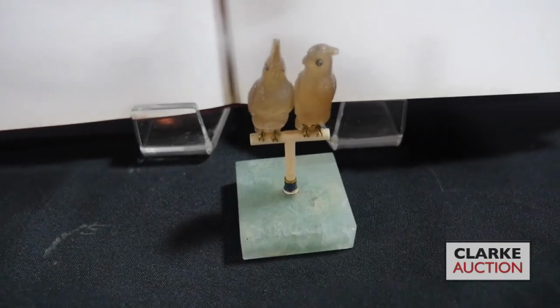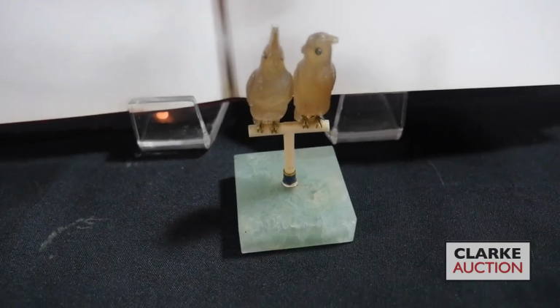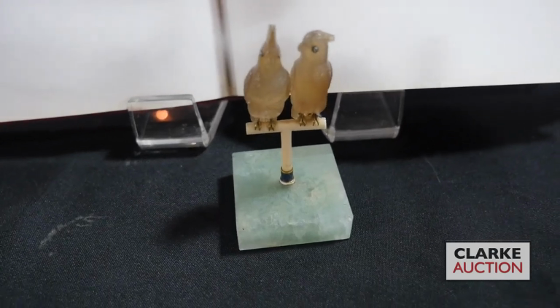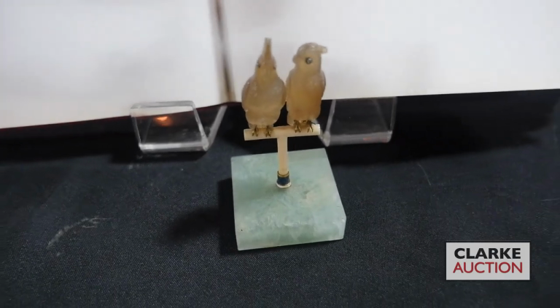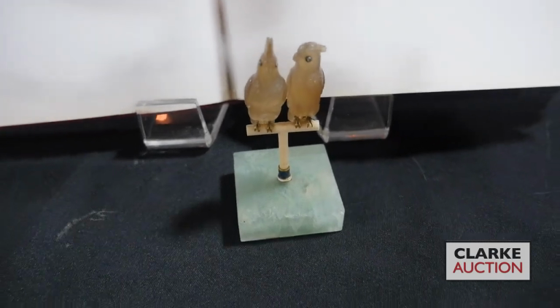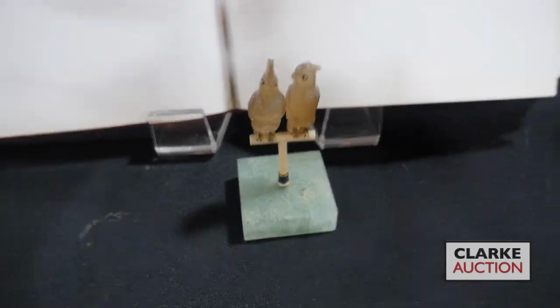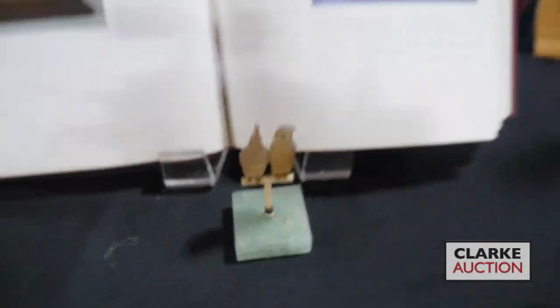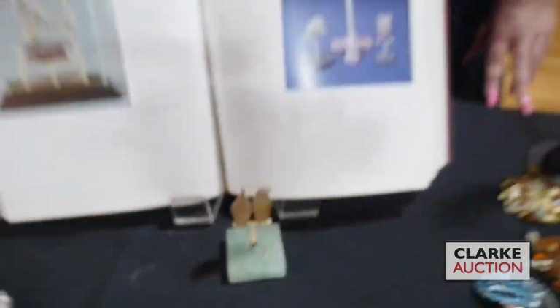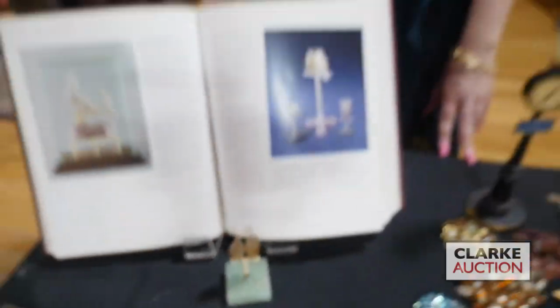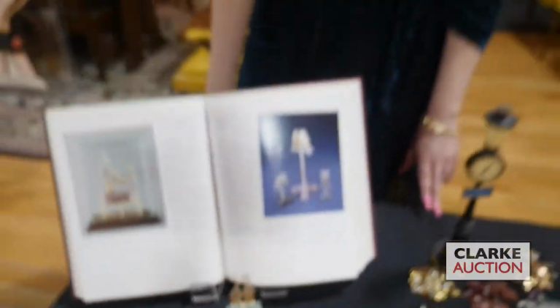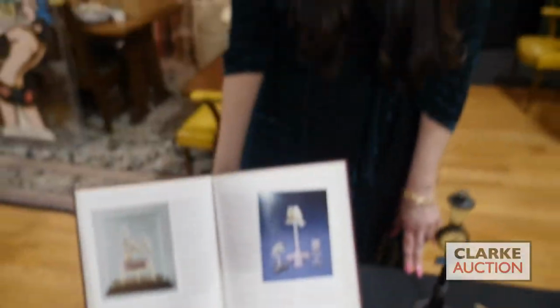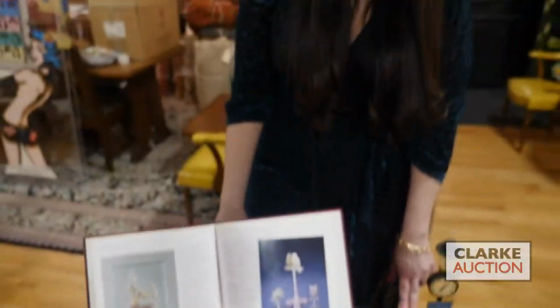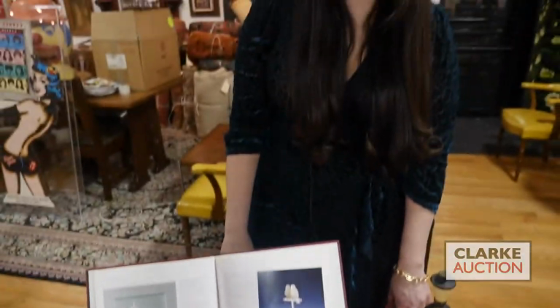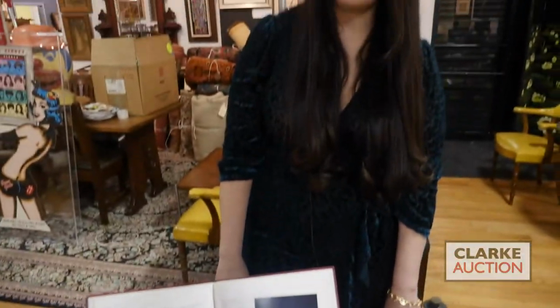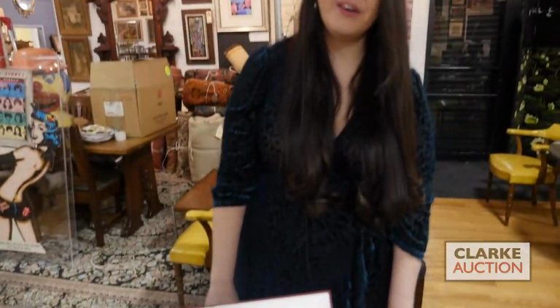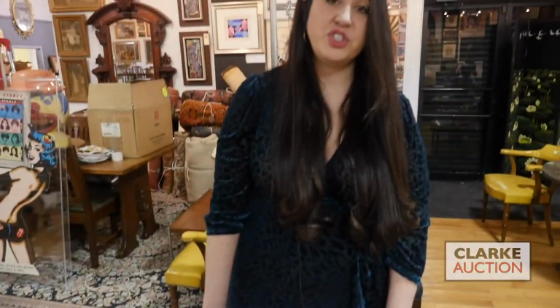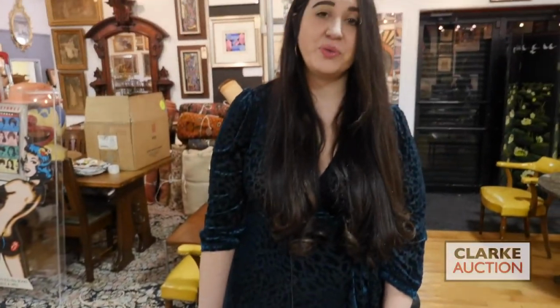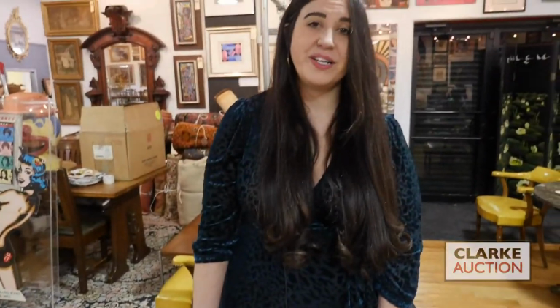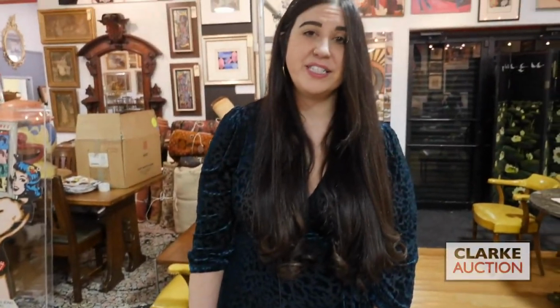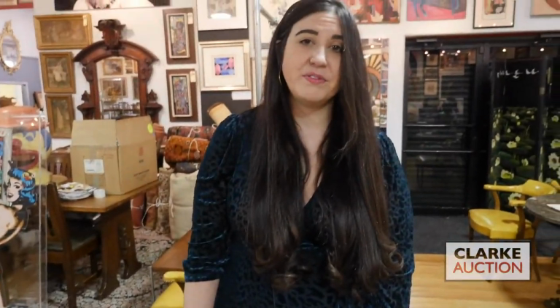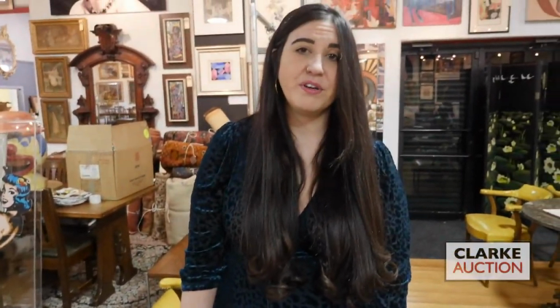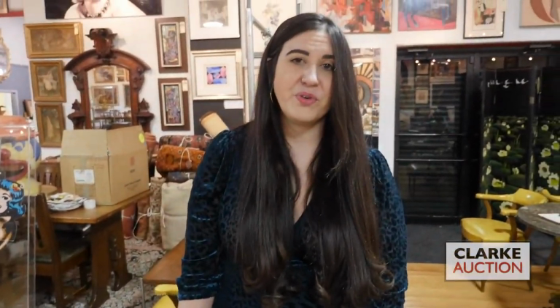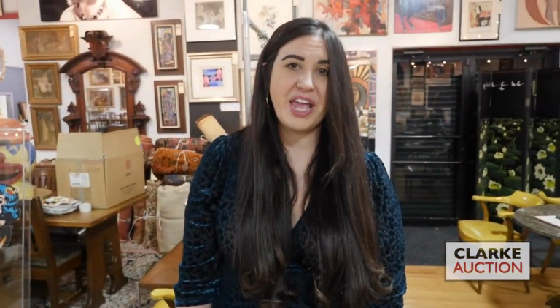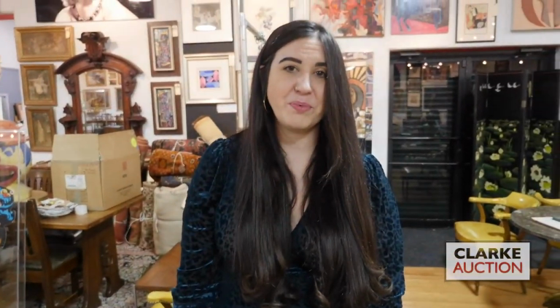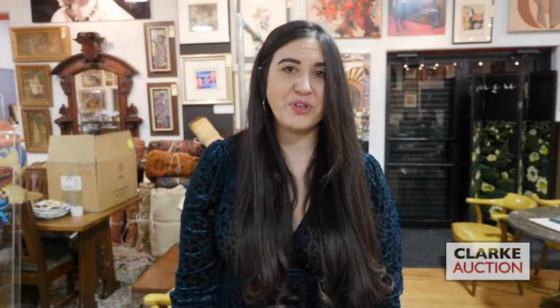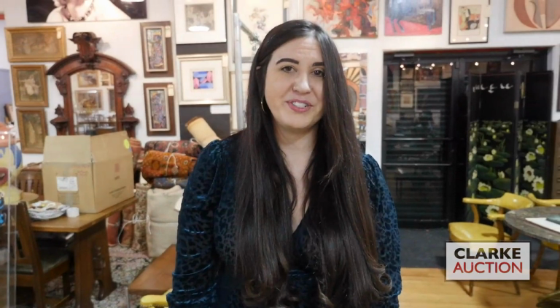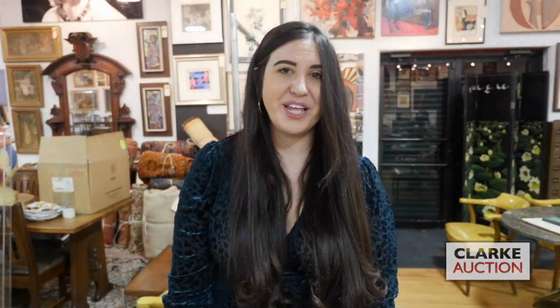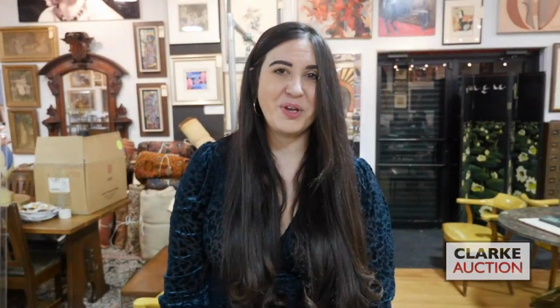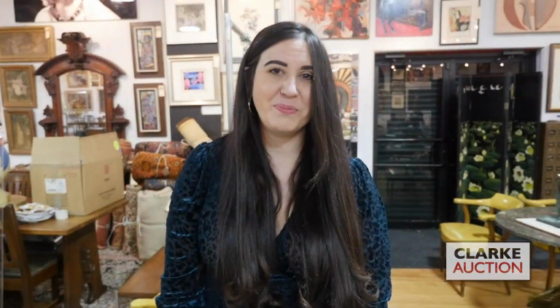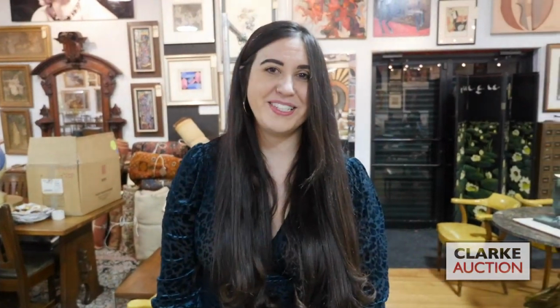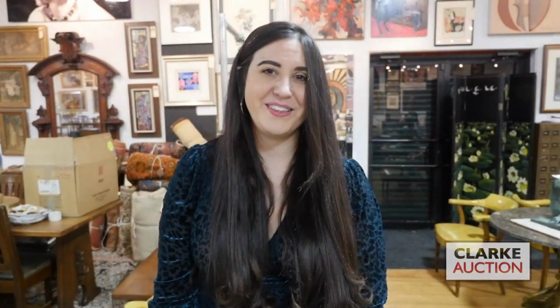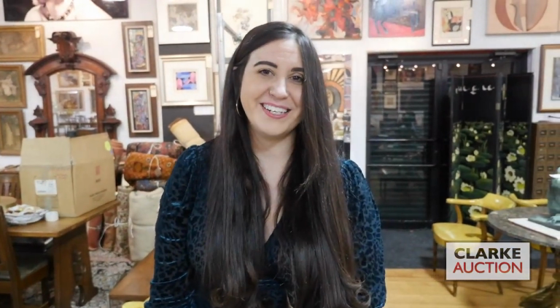And that wraps it up for our selection of jewelry and silver for the April 3rd sale — we hope to see you there.